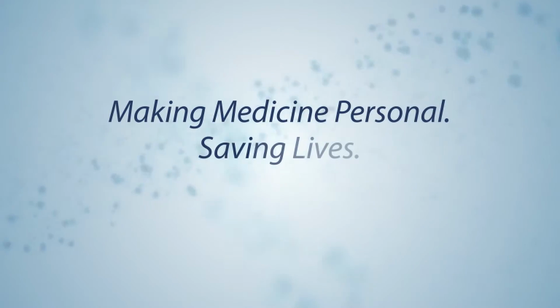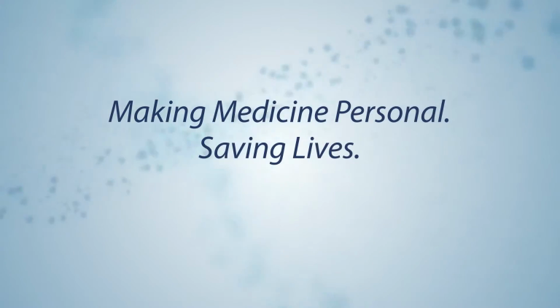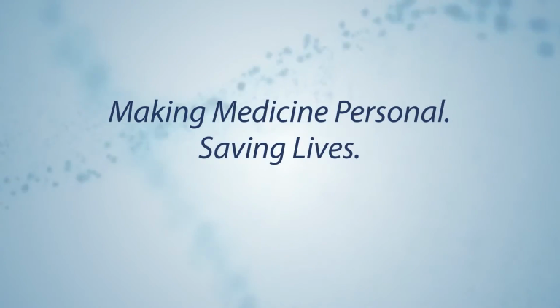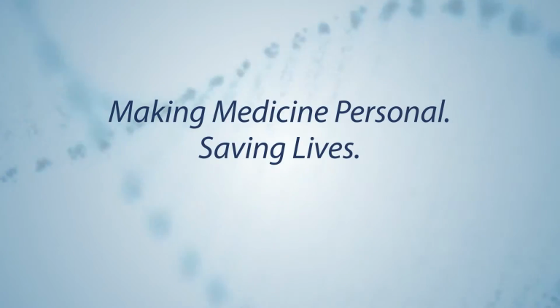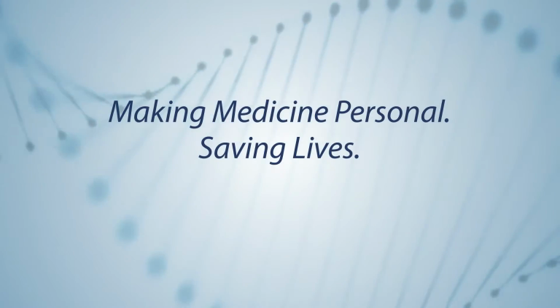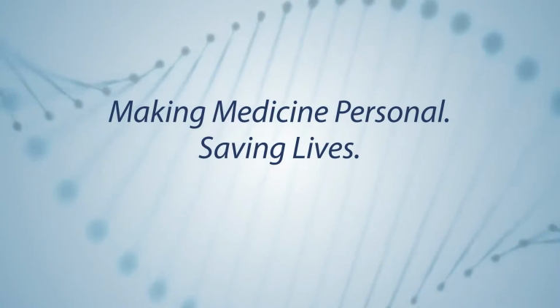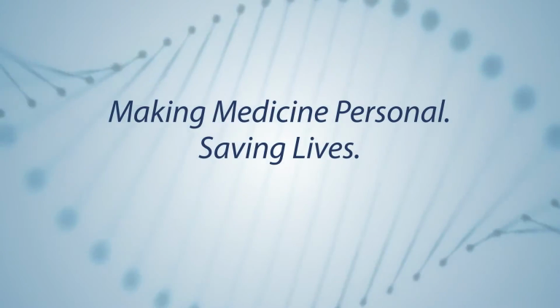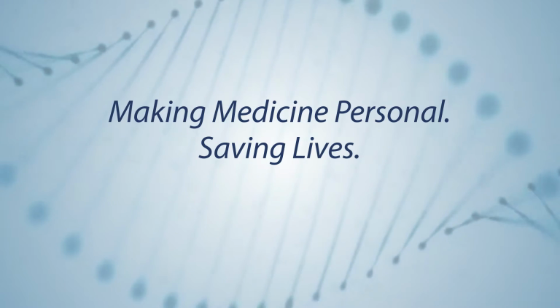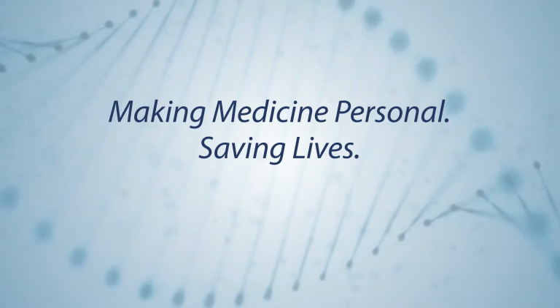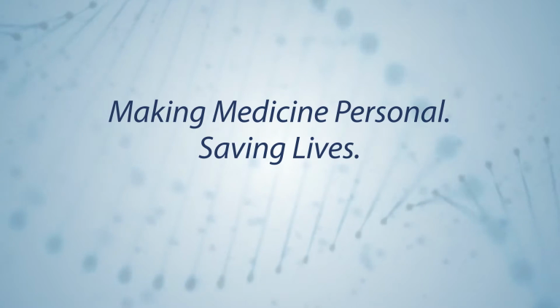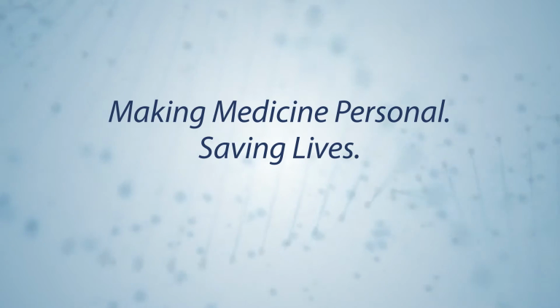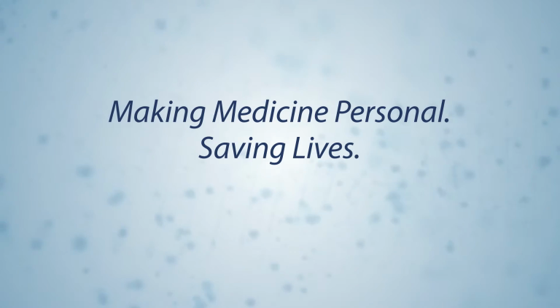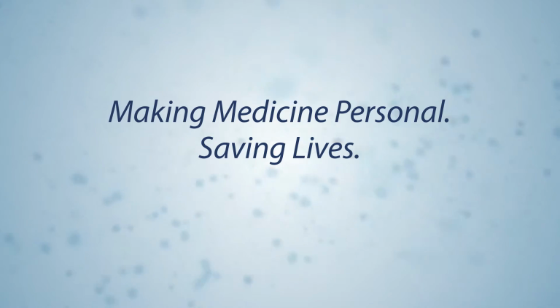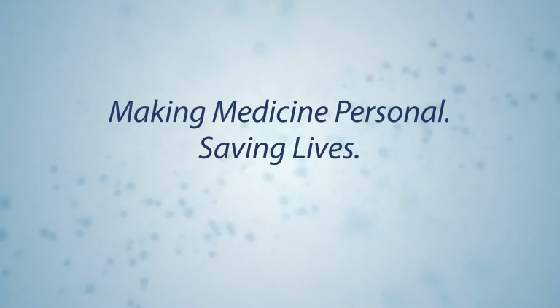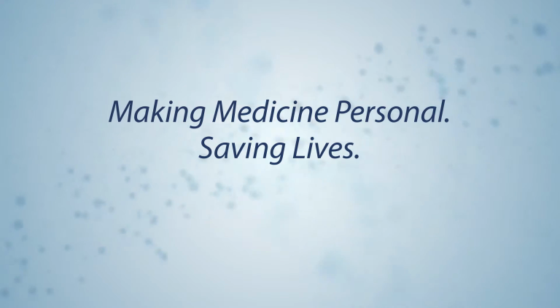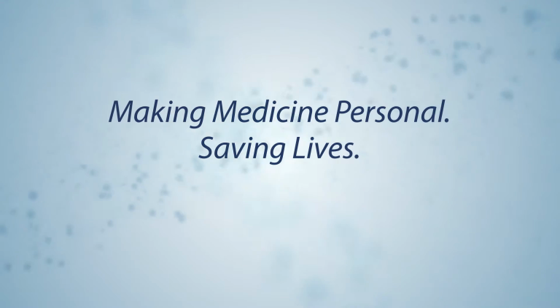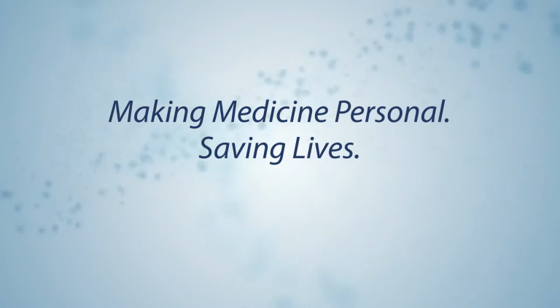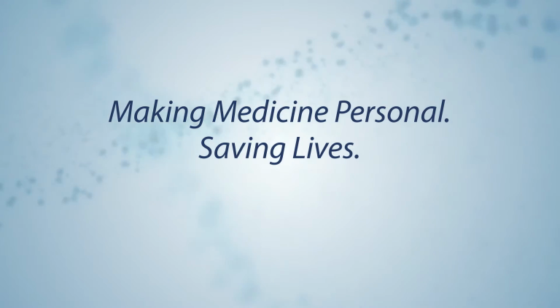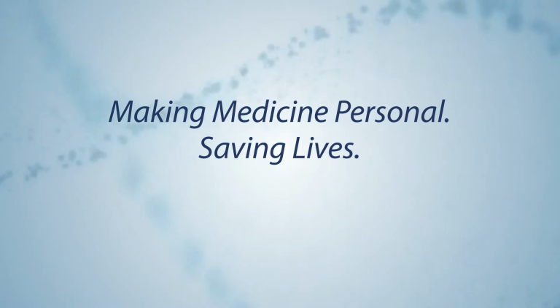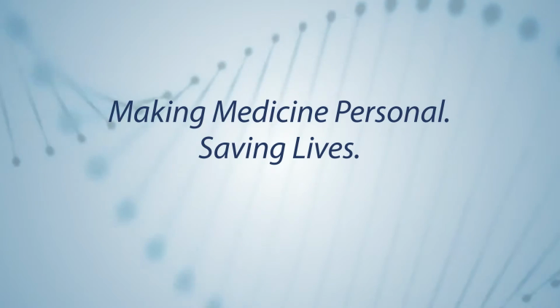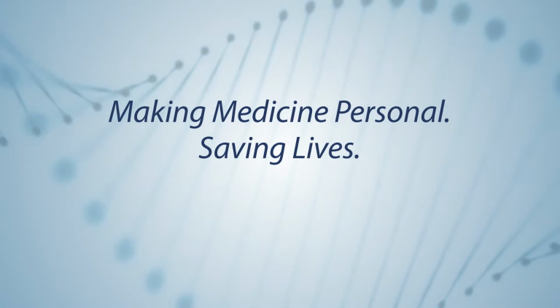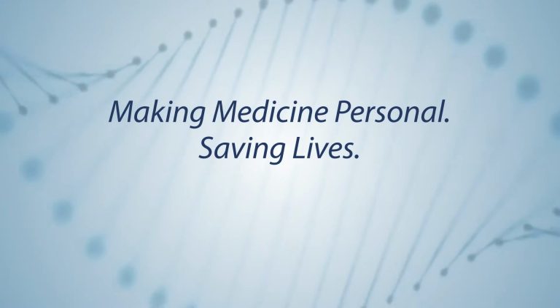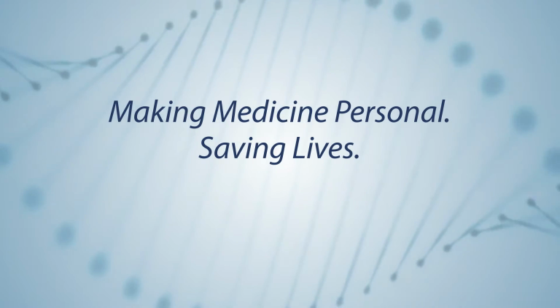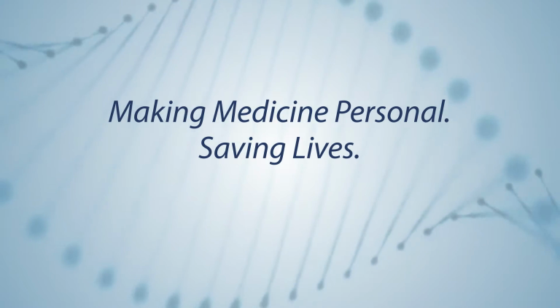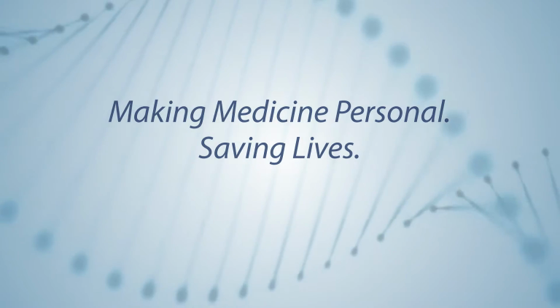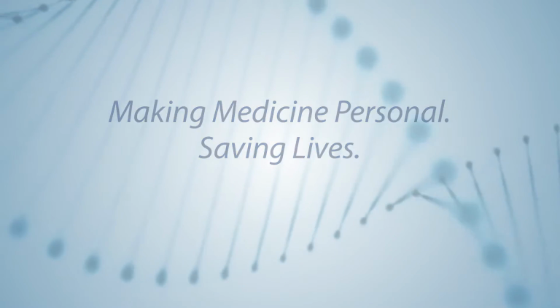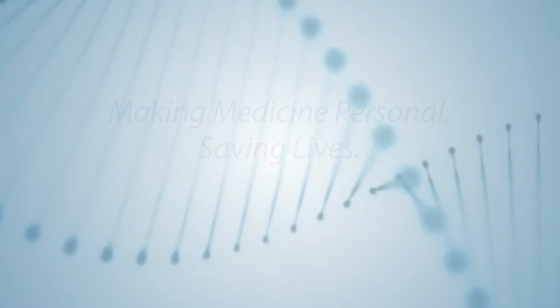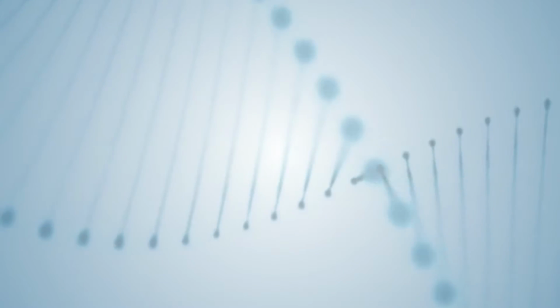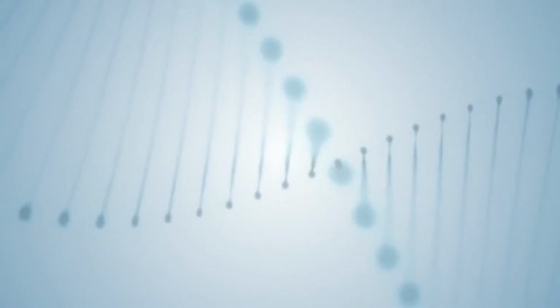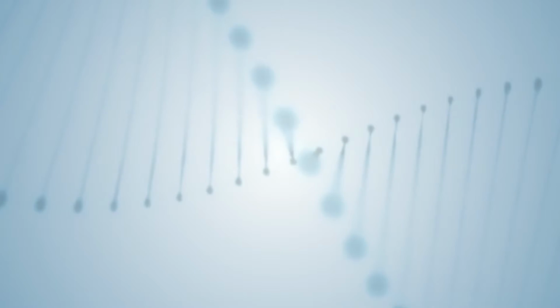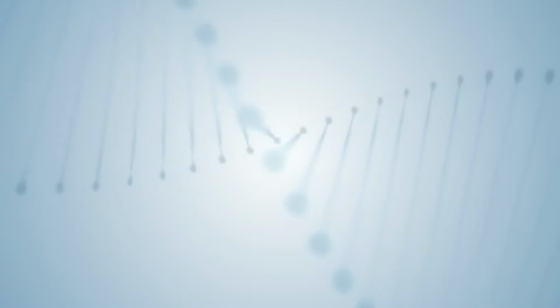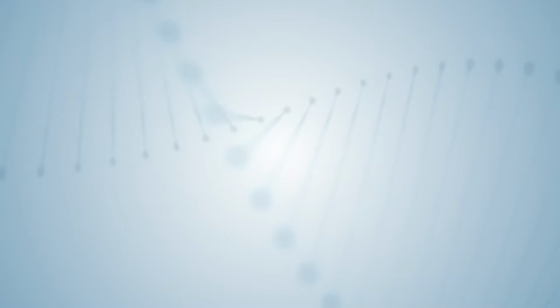NGS testing is transforming the way cancer is detected and treated, resulting in more lives being saved every day.